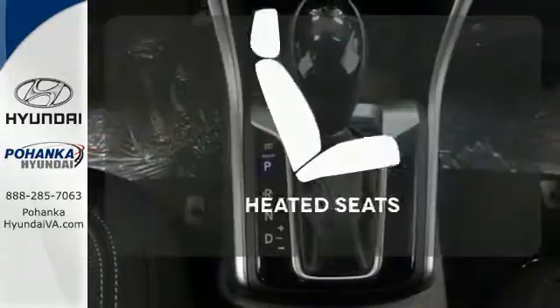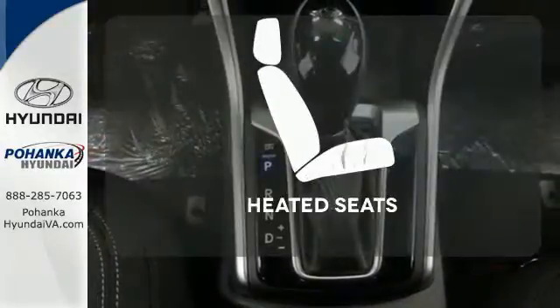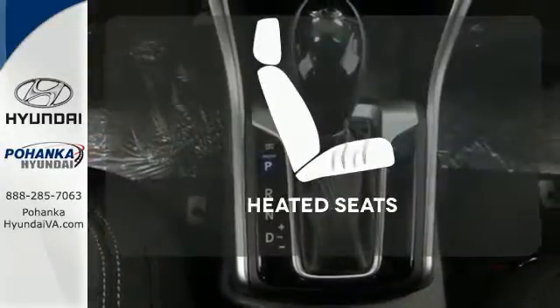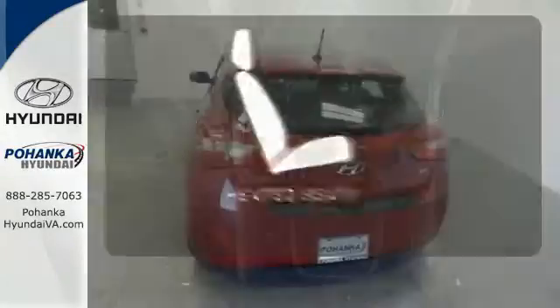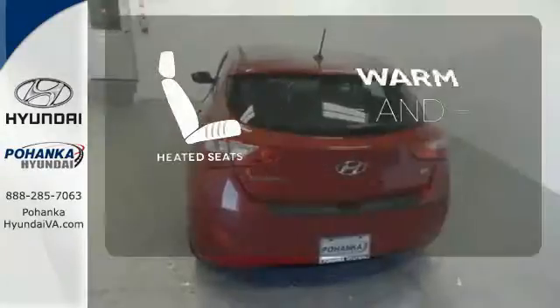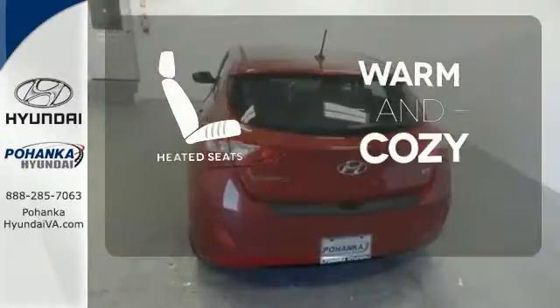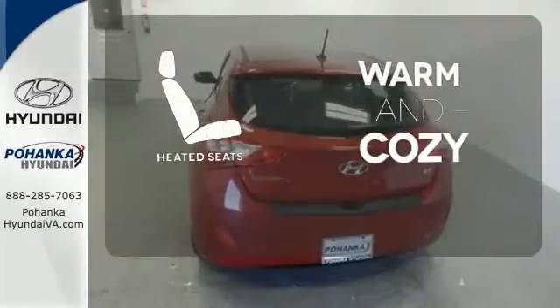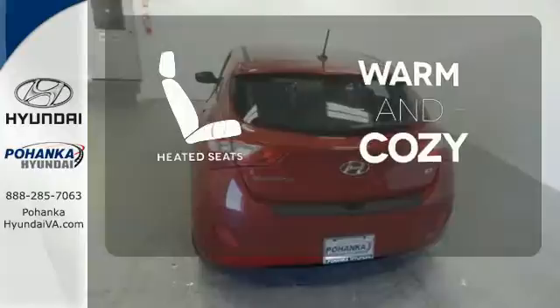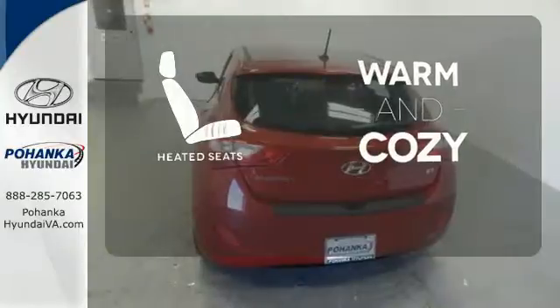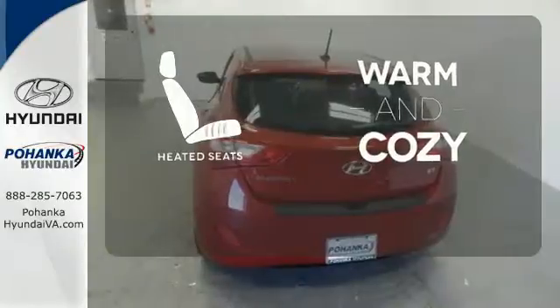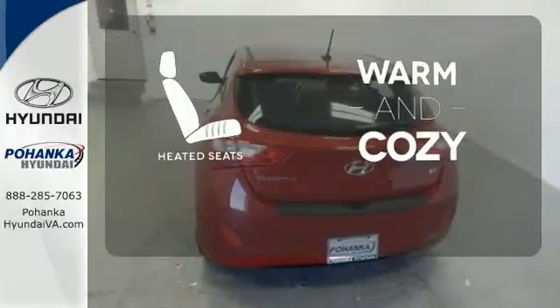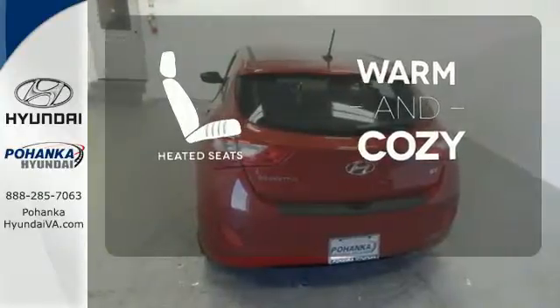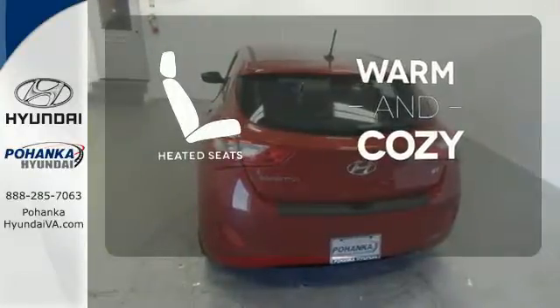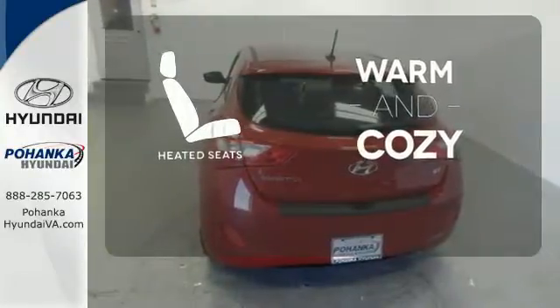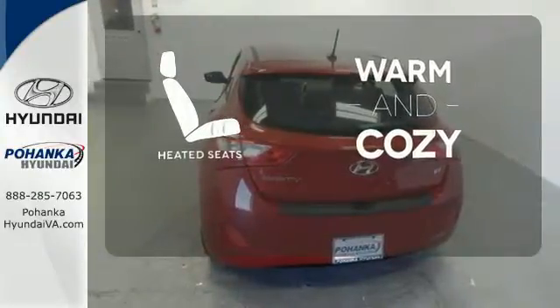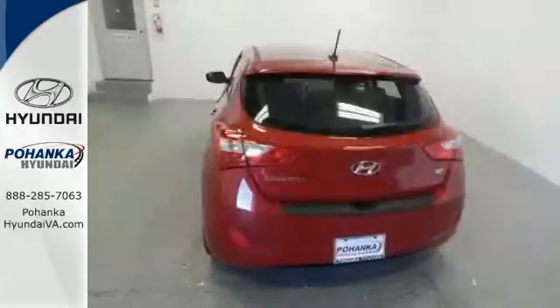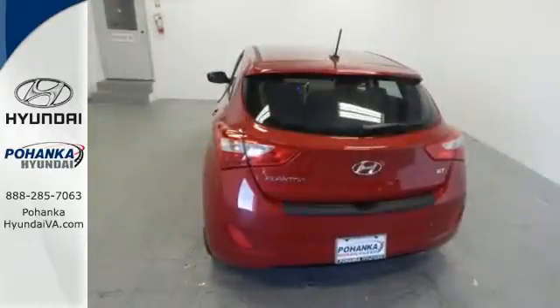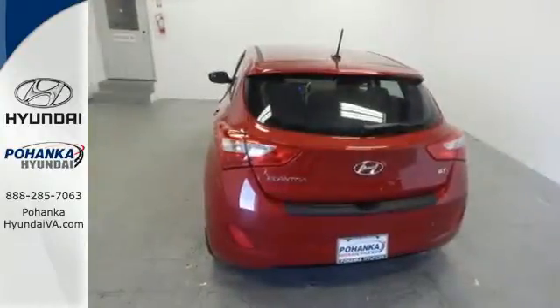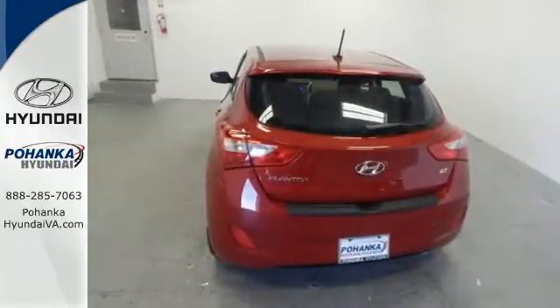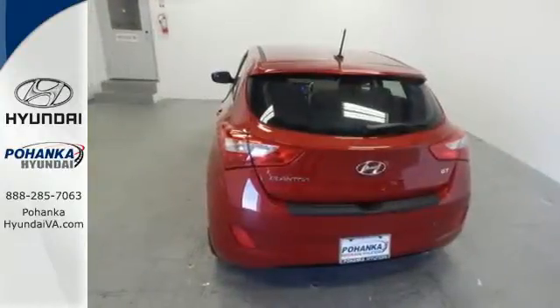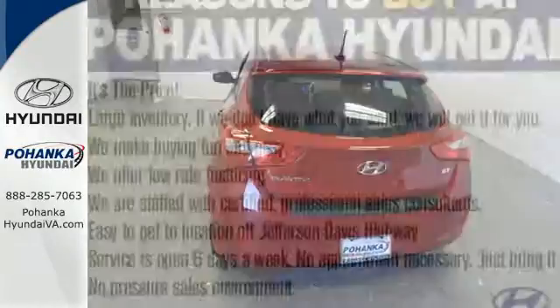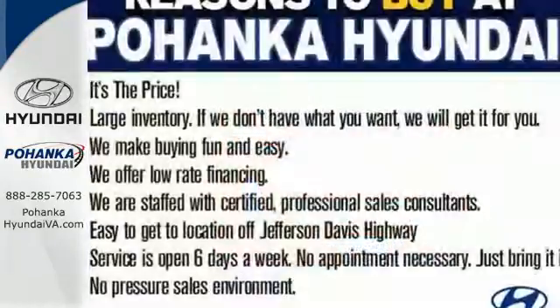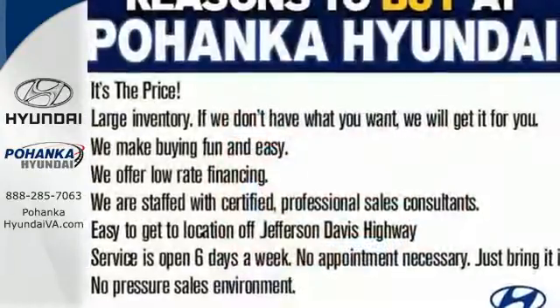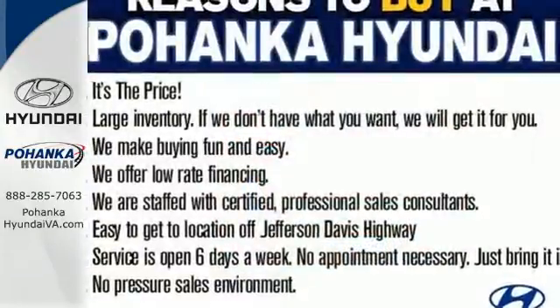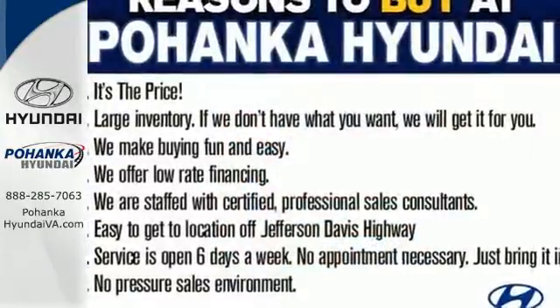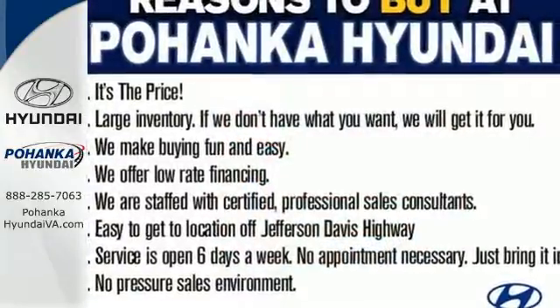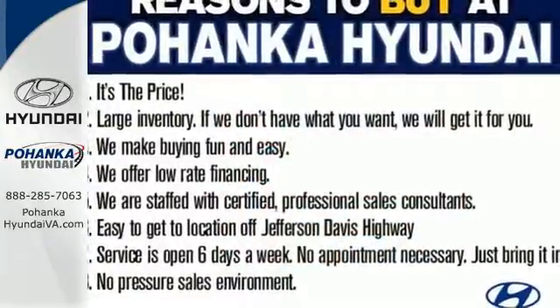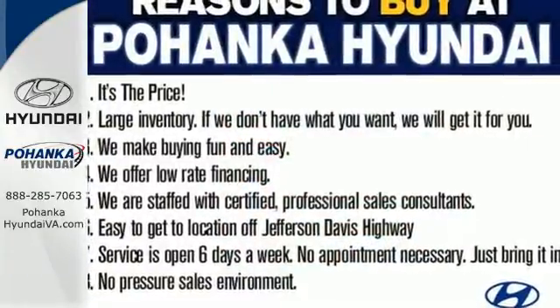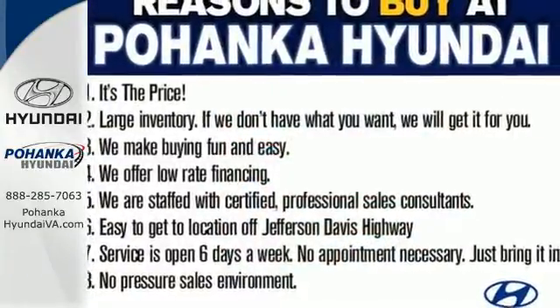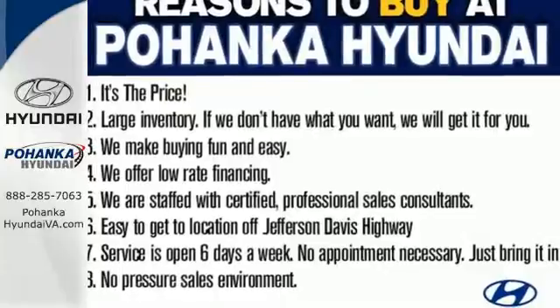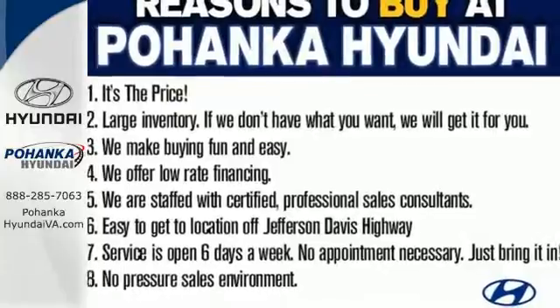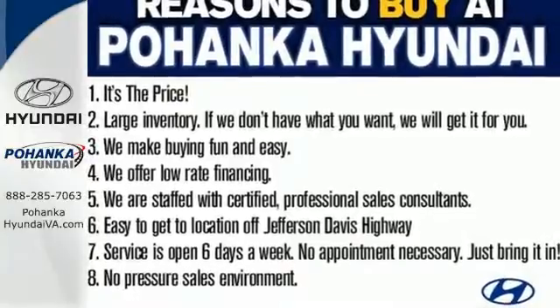Wrap yourself in the comfort of heated seats. Love the road — it'll love you back when you're behind the wheel of this Elantra GT.